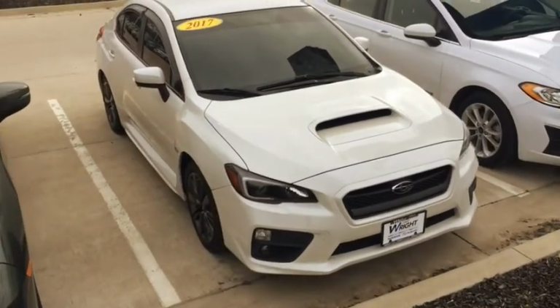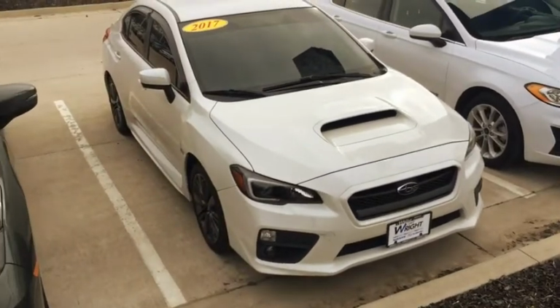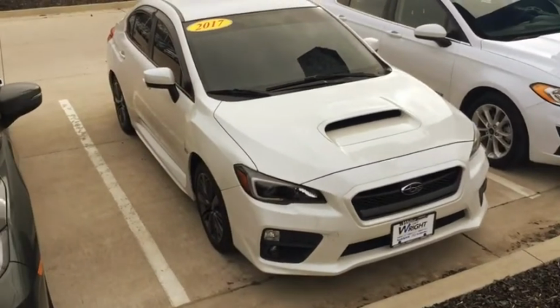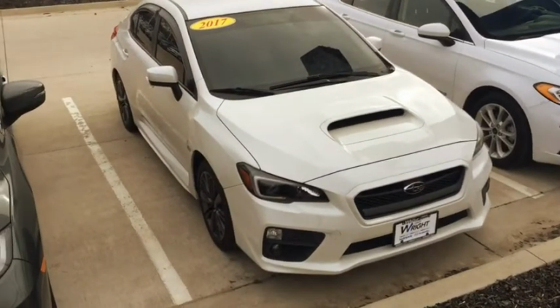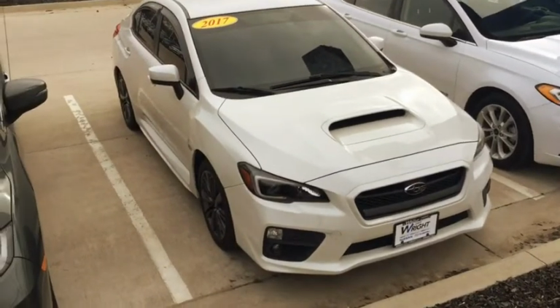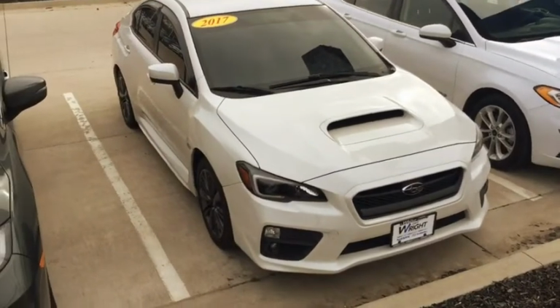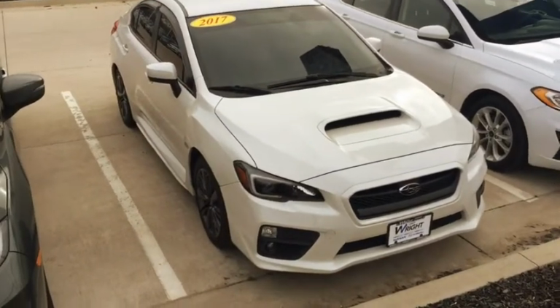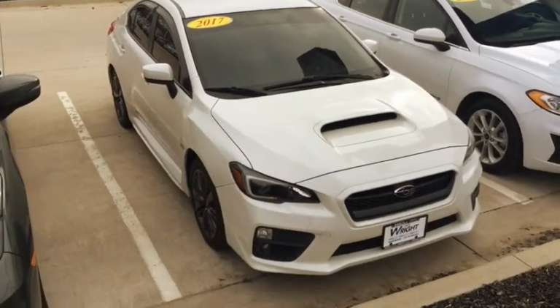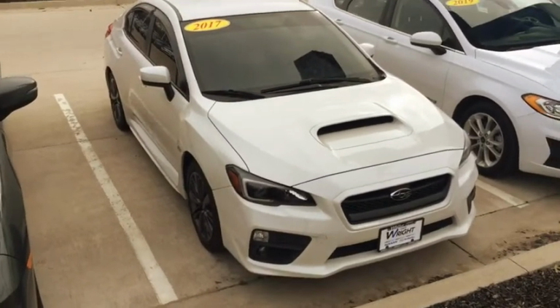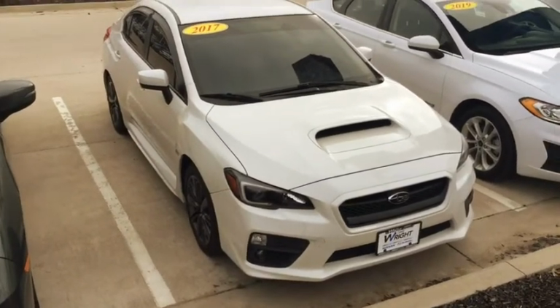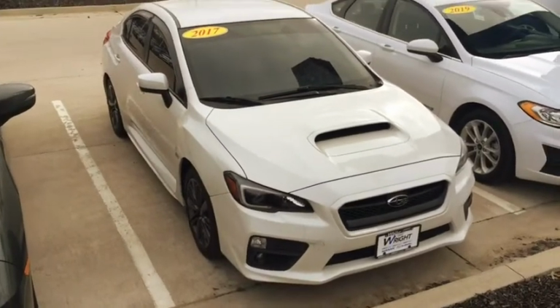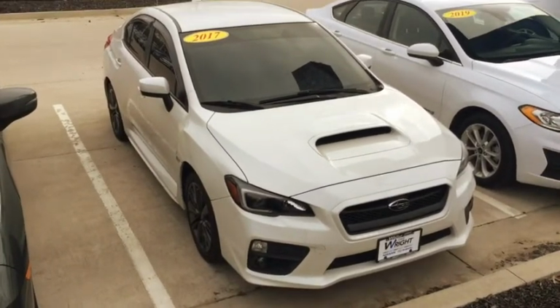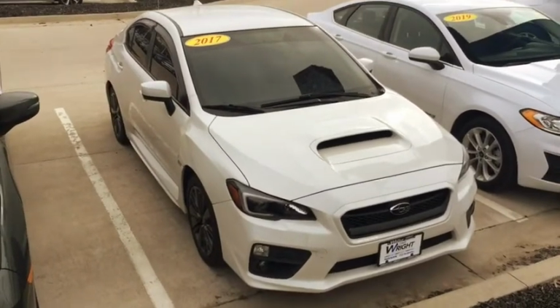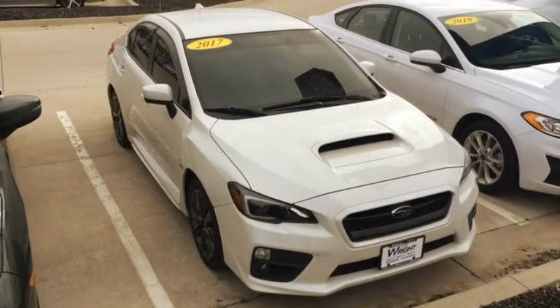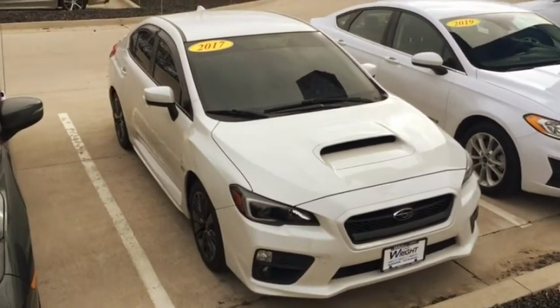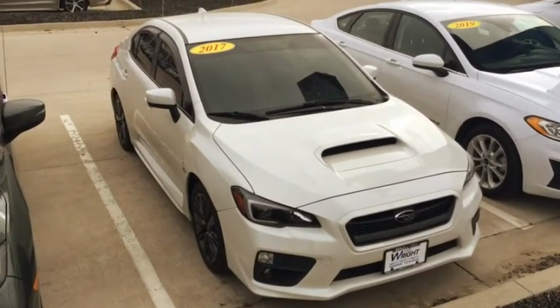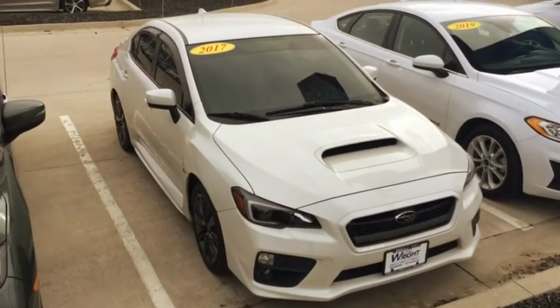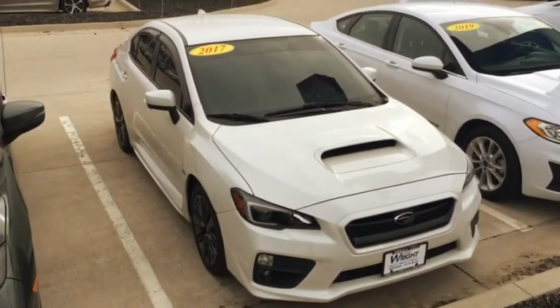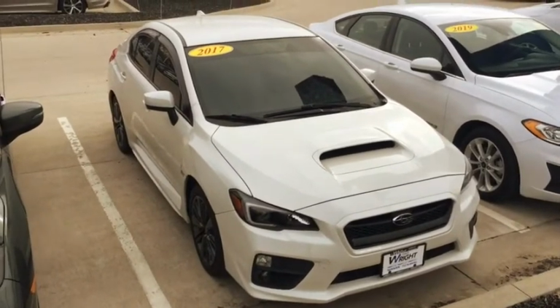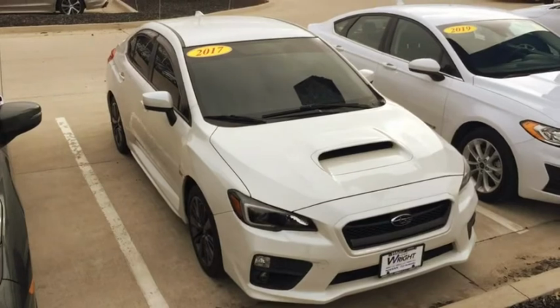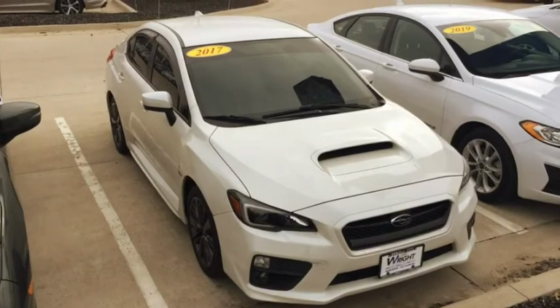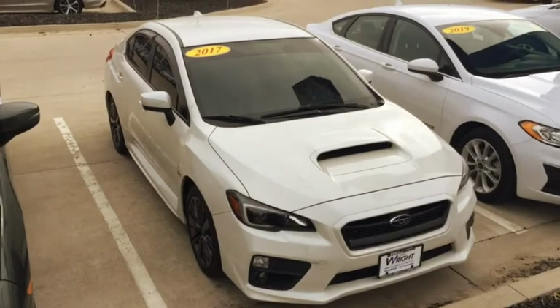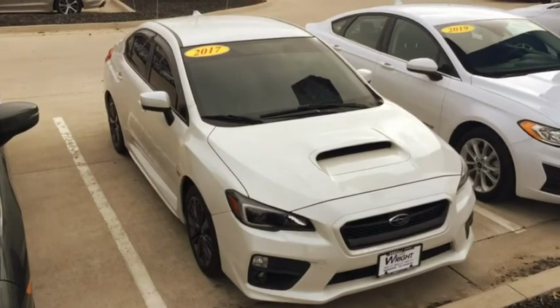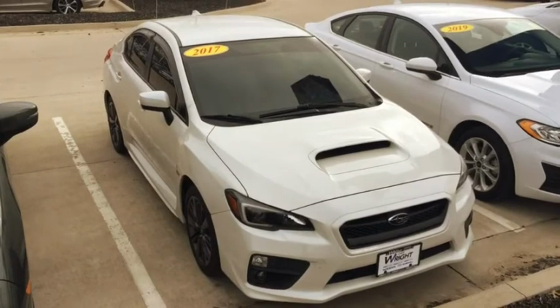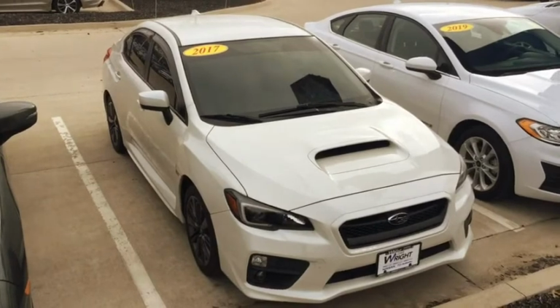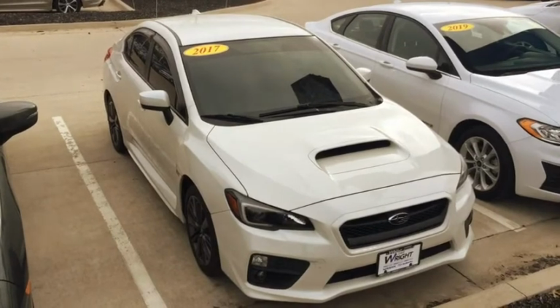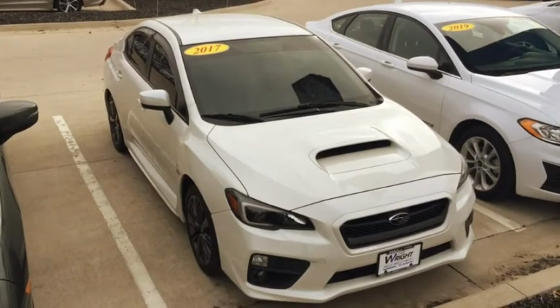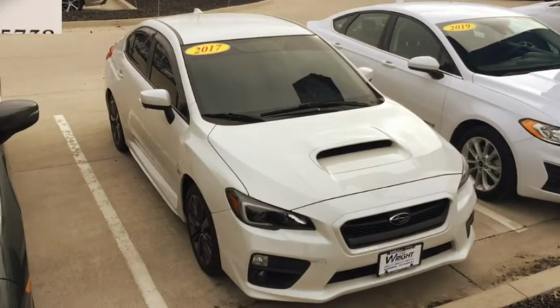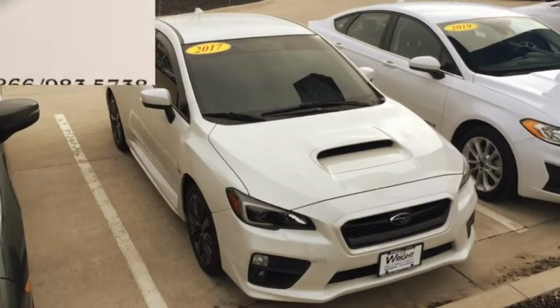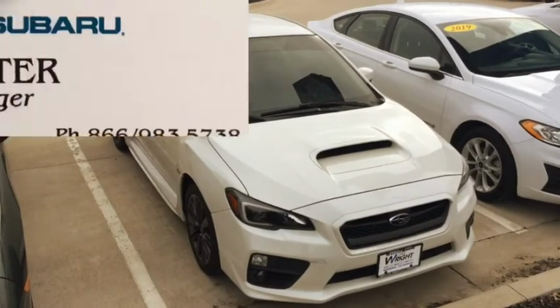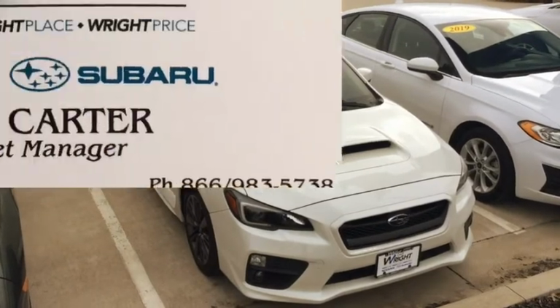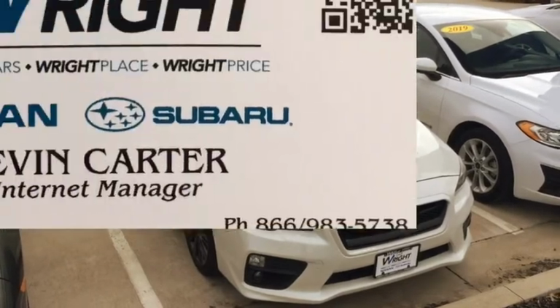Nice car. 319-393-0640. This is Kevin Carter — thank you.